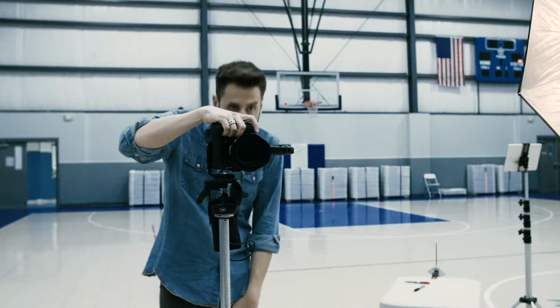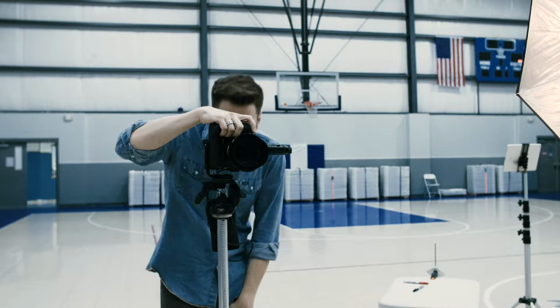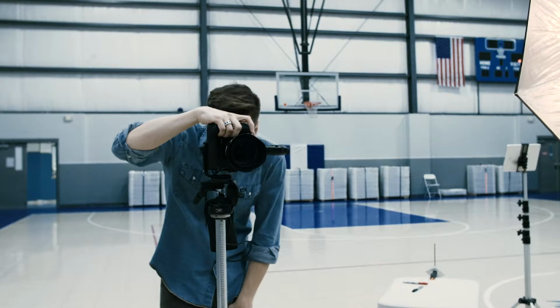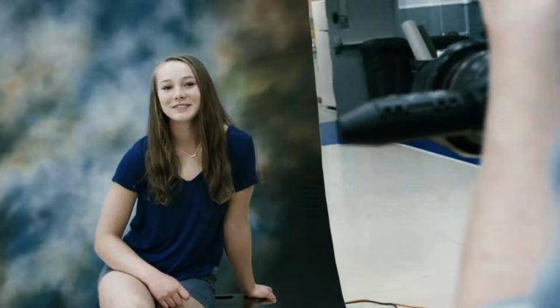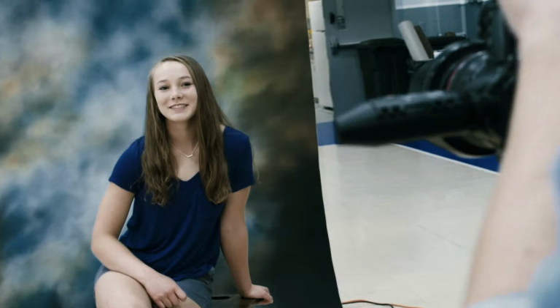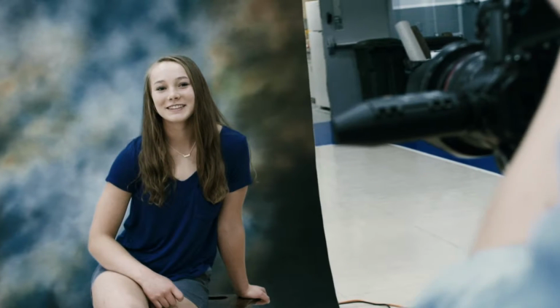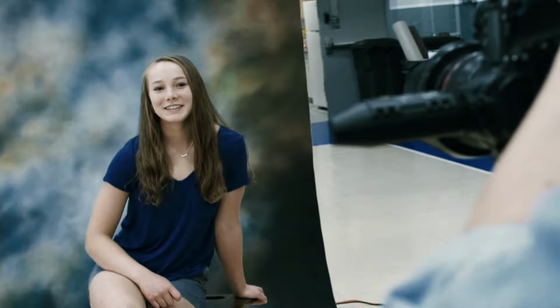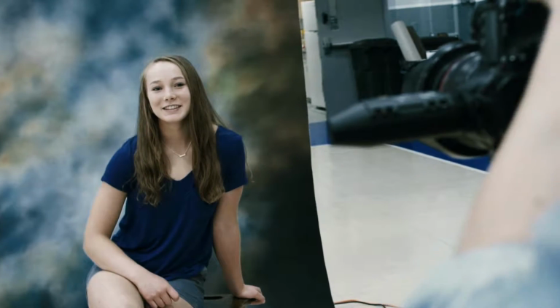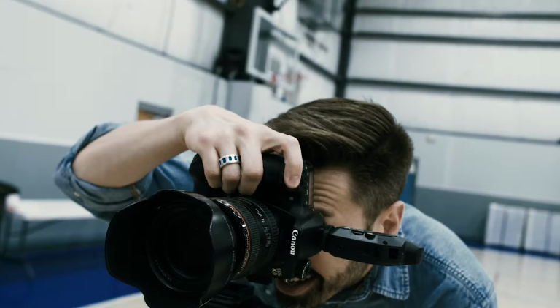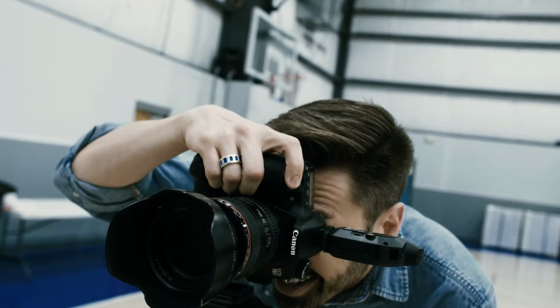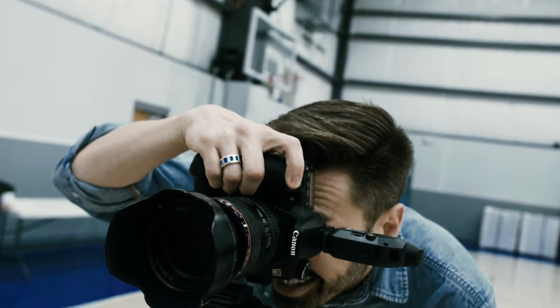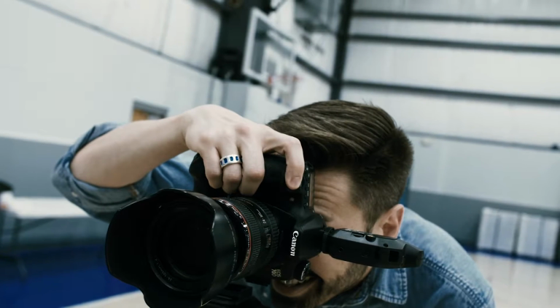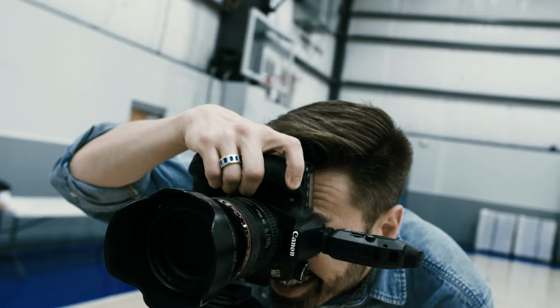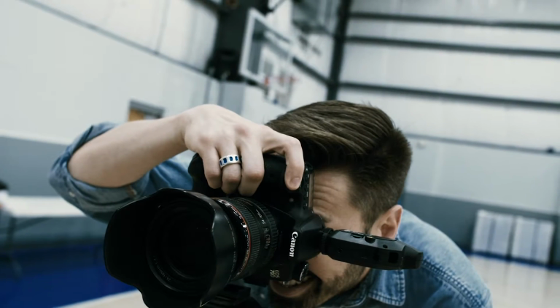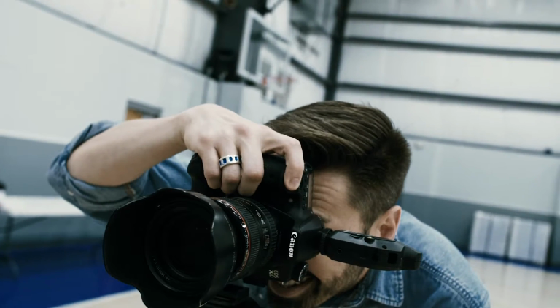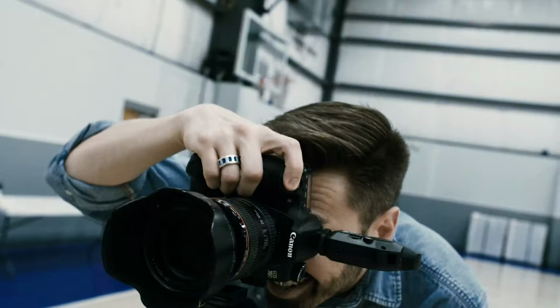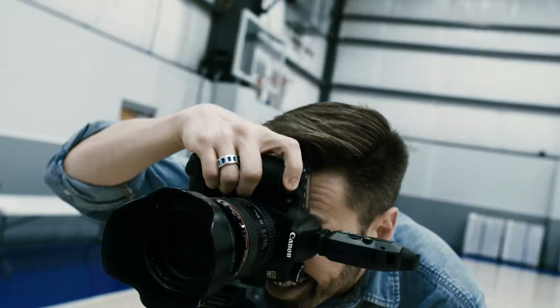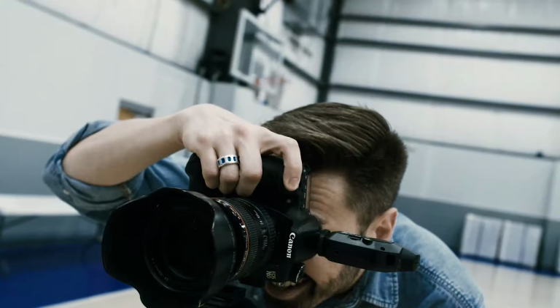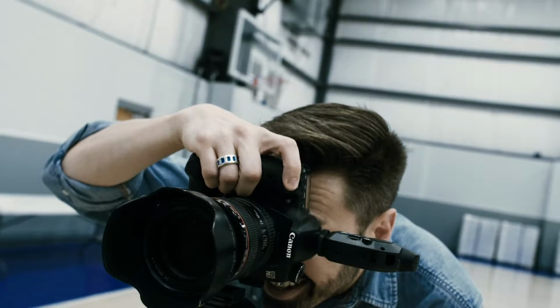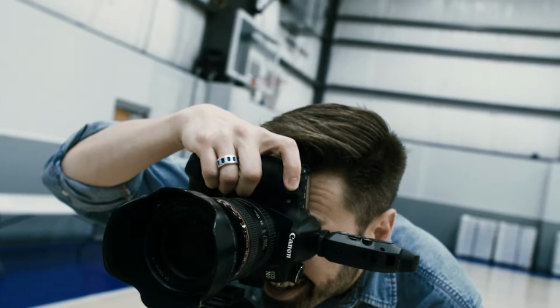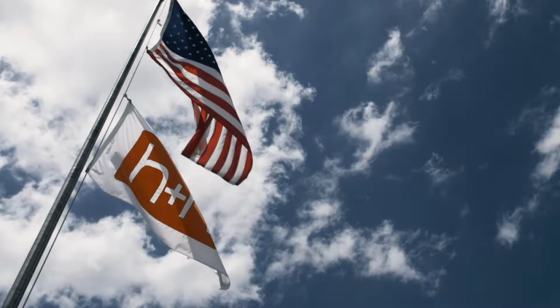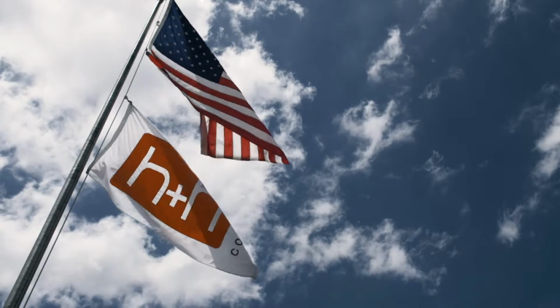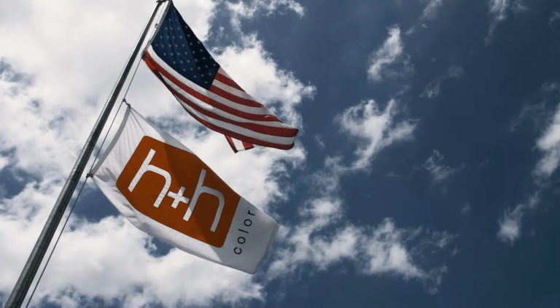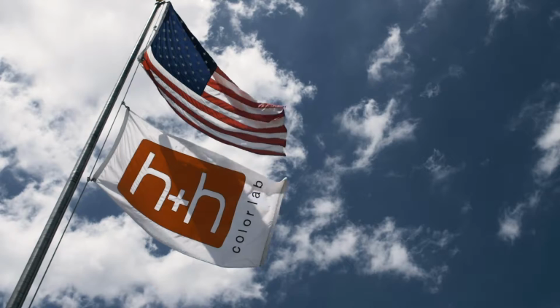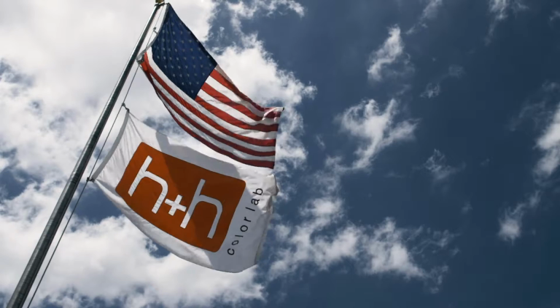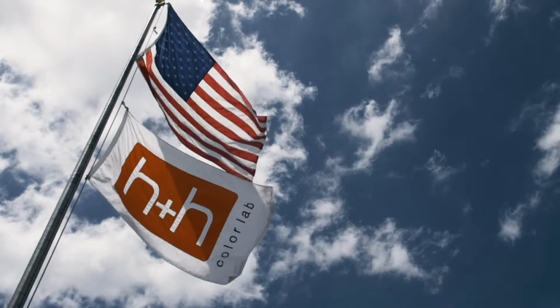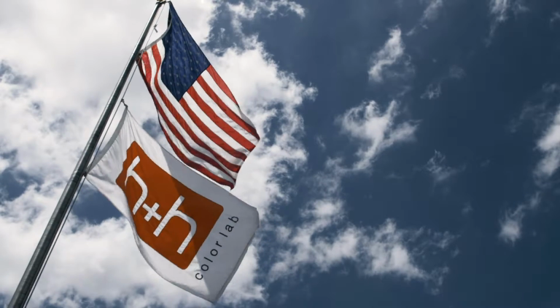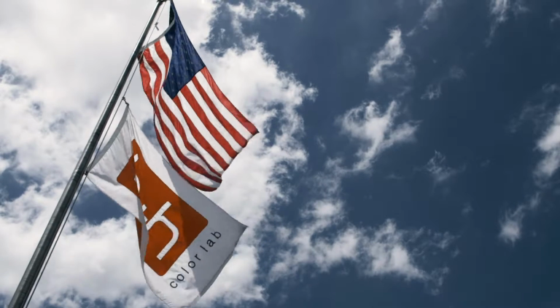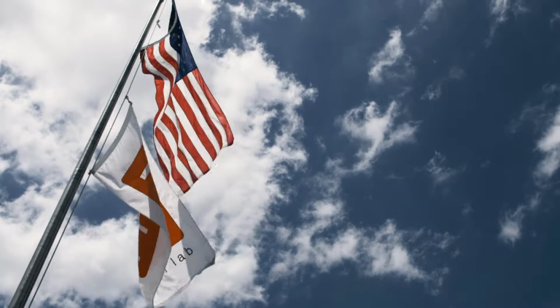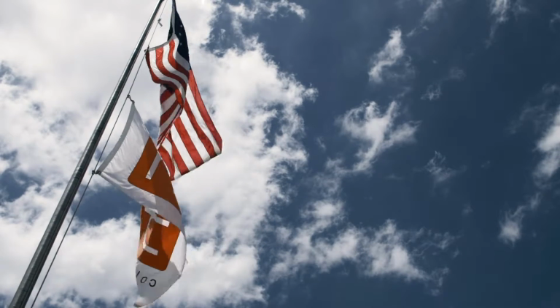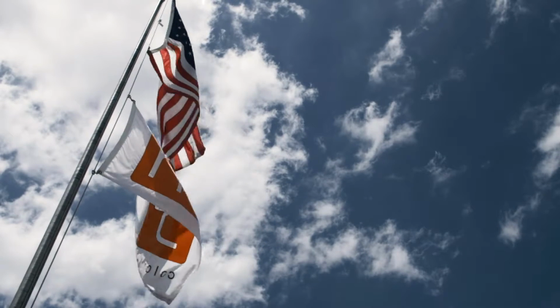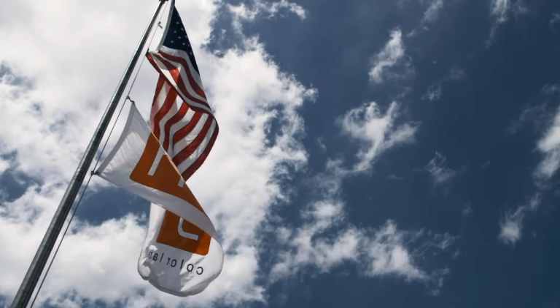Are you up for the challenge of school photography? If you want to next-level your business, H&H ColorLab is your go-to partner for schools.